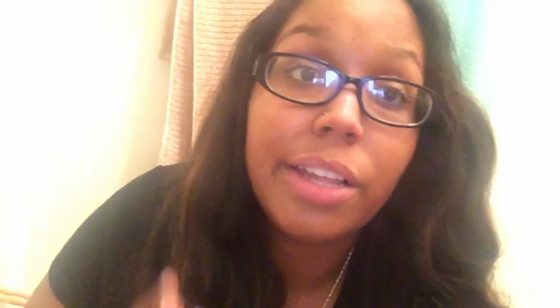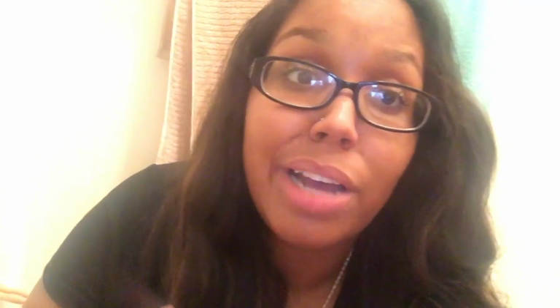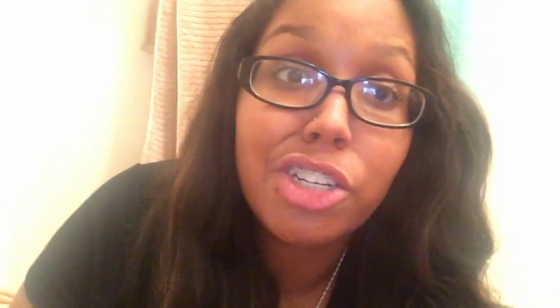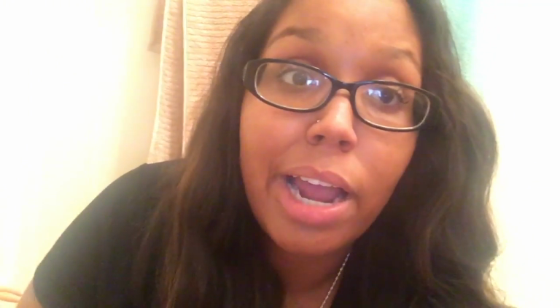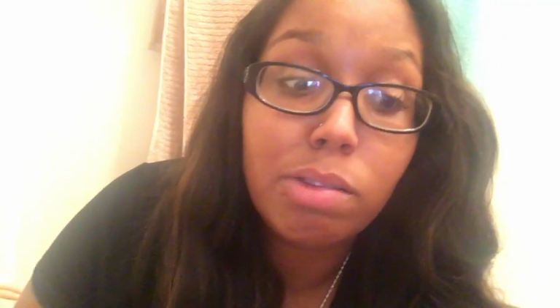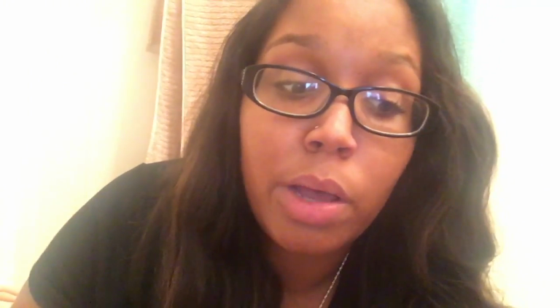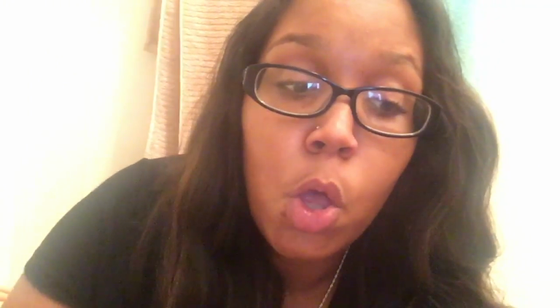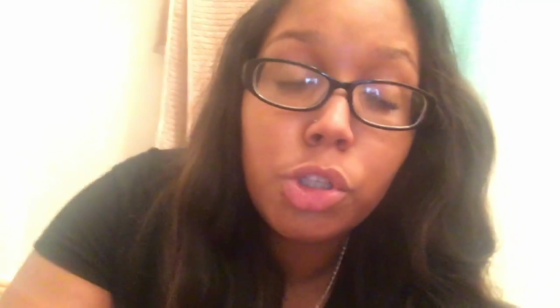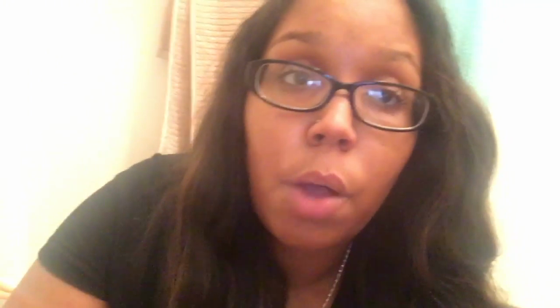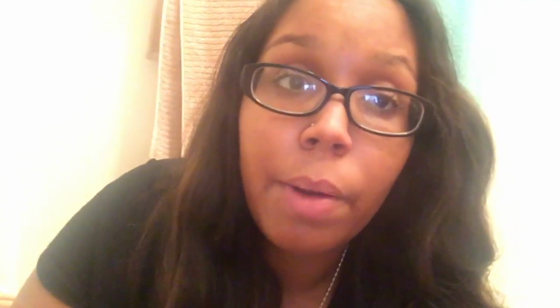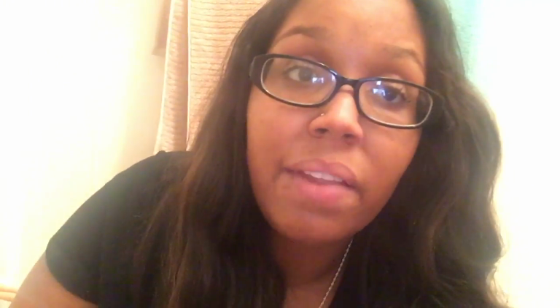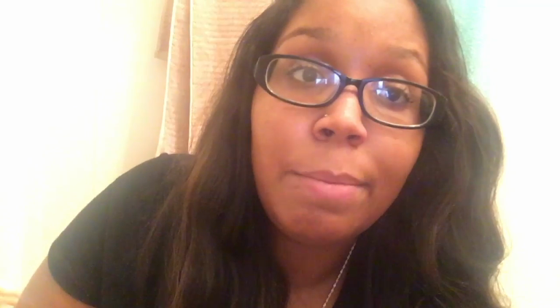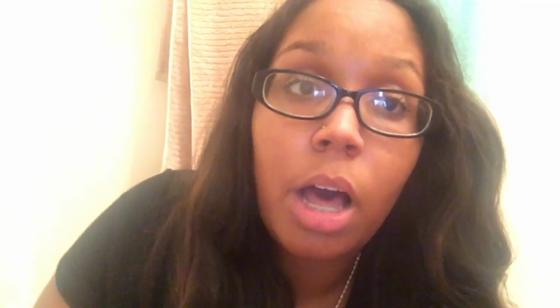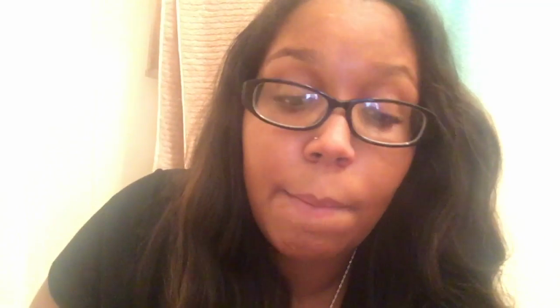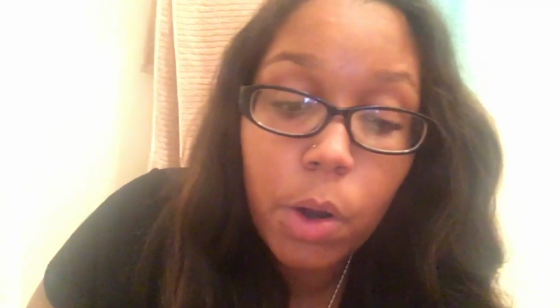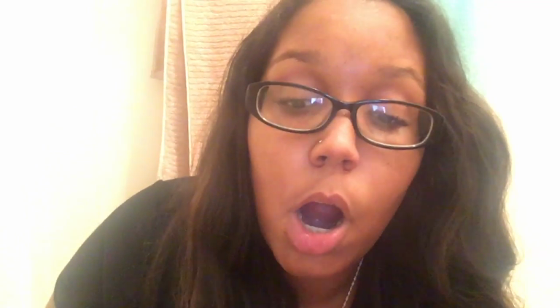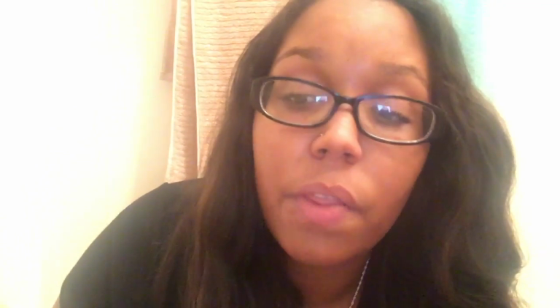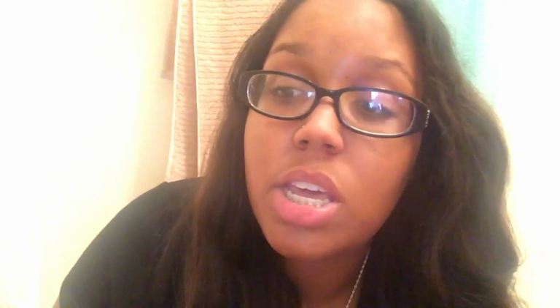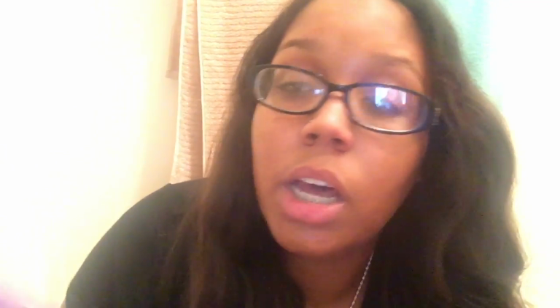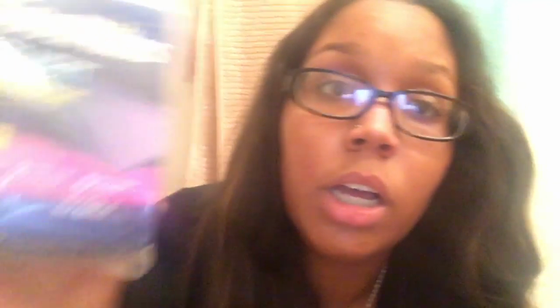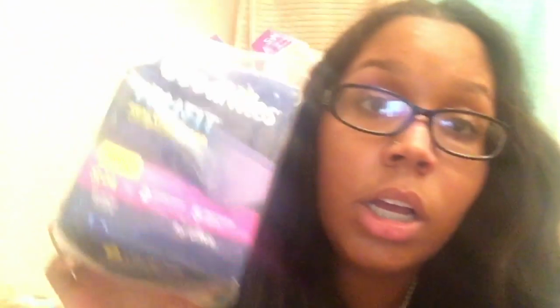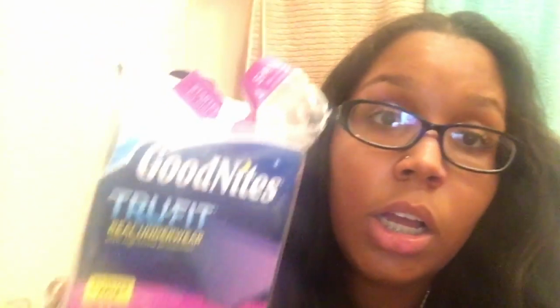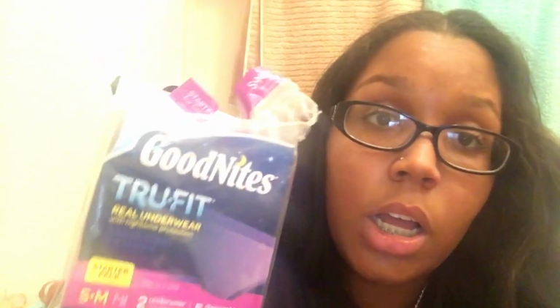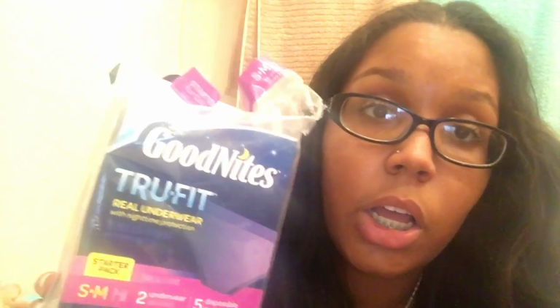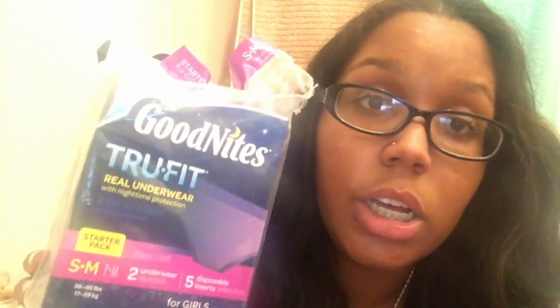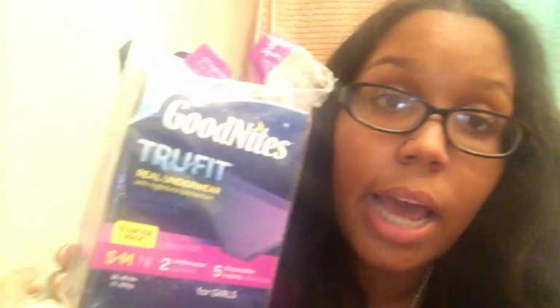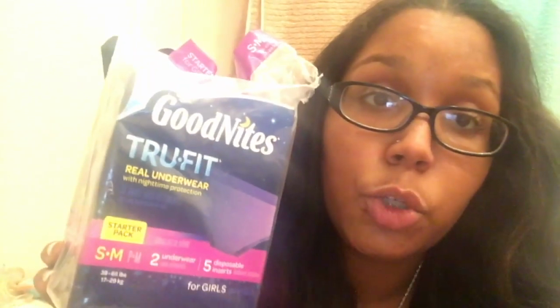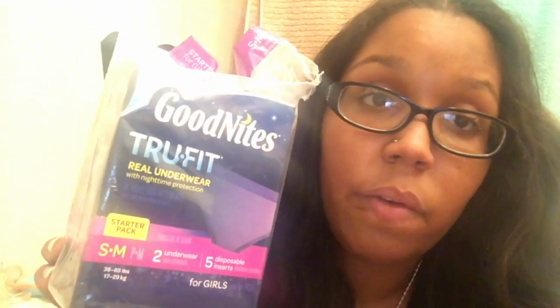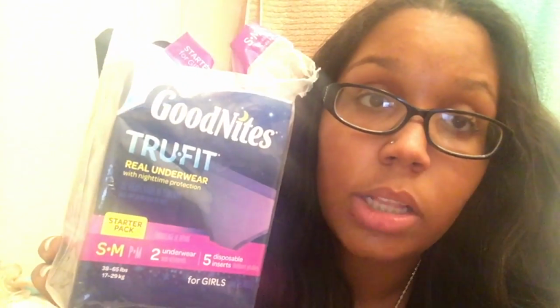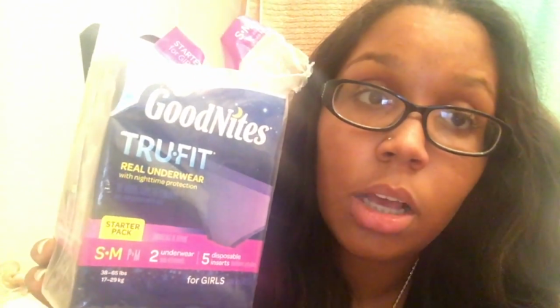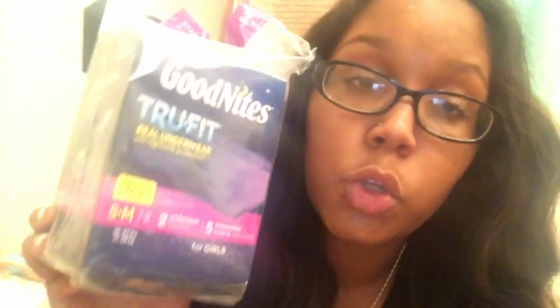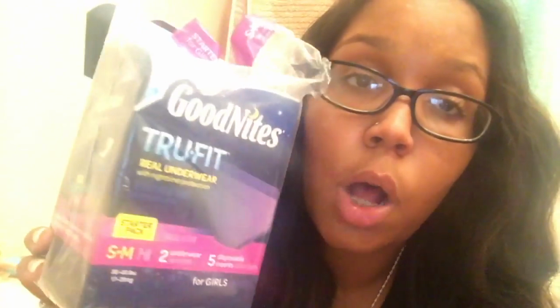So the product that I'm talking about are the Good Night True Fits.